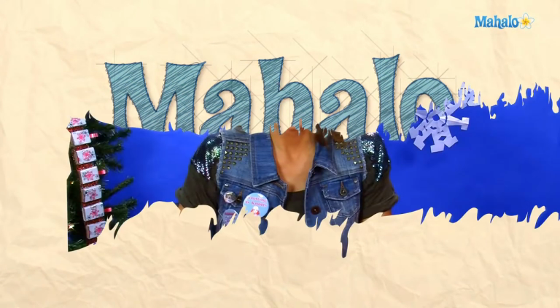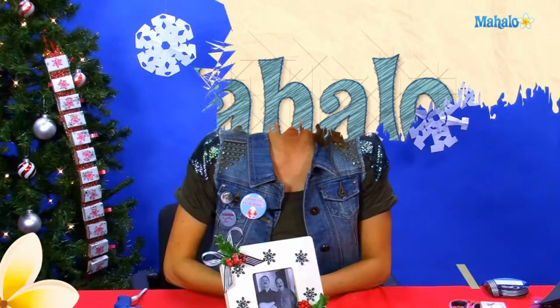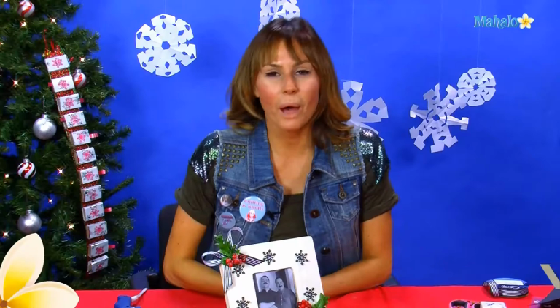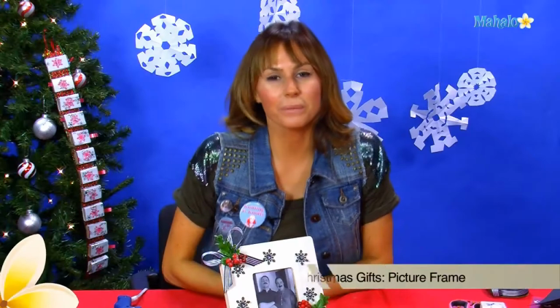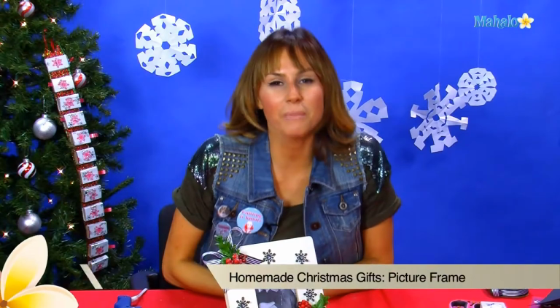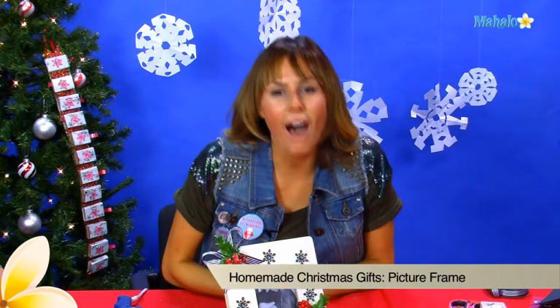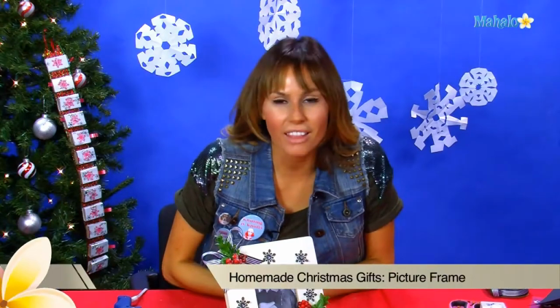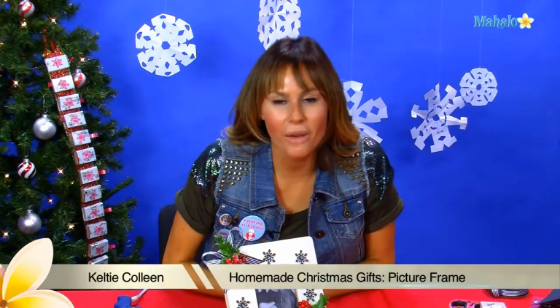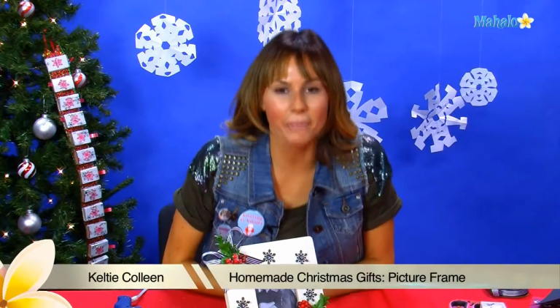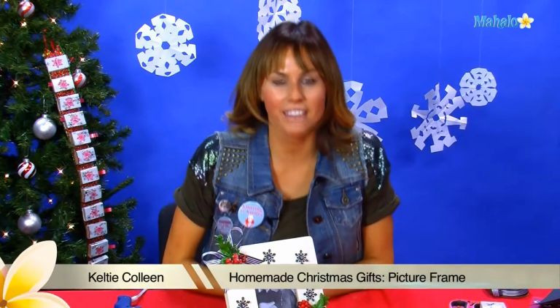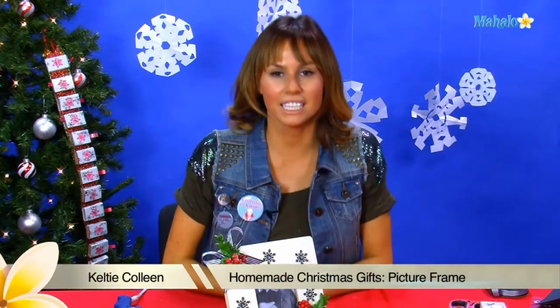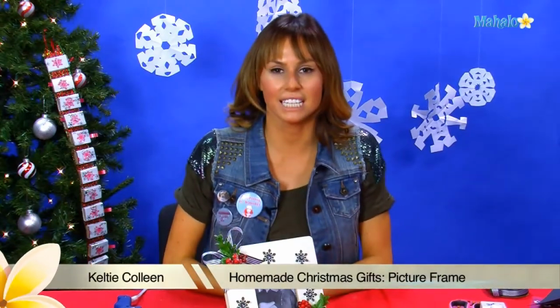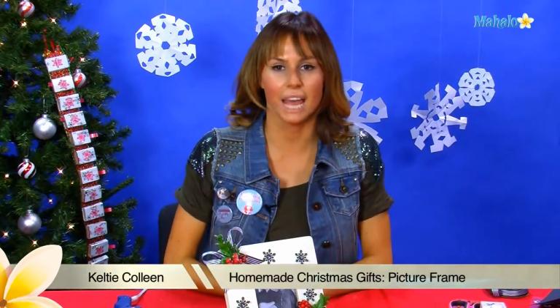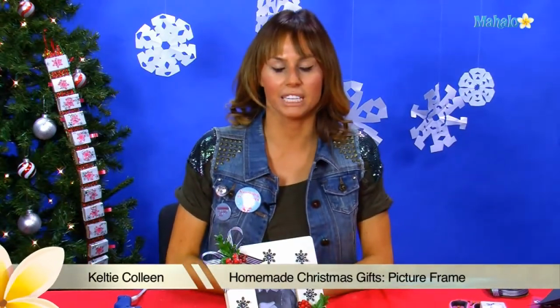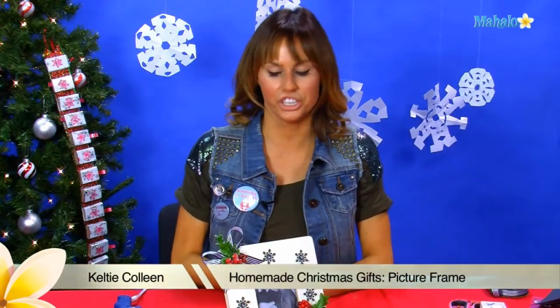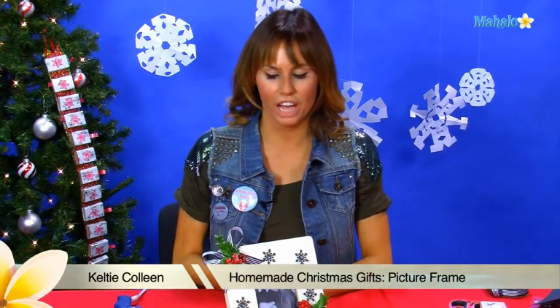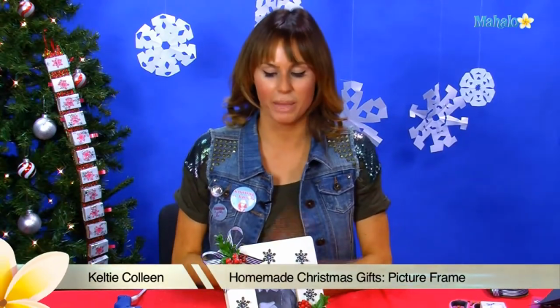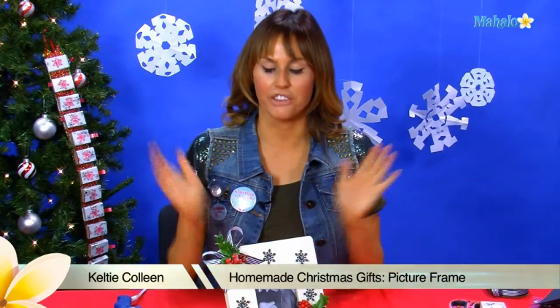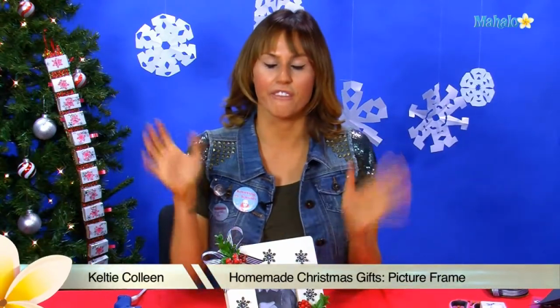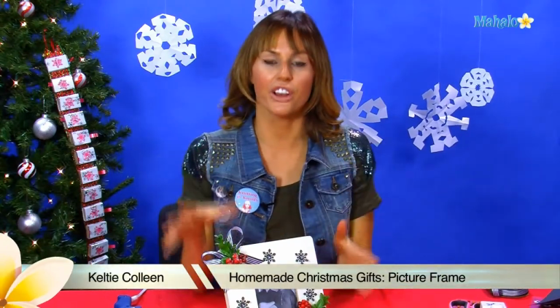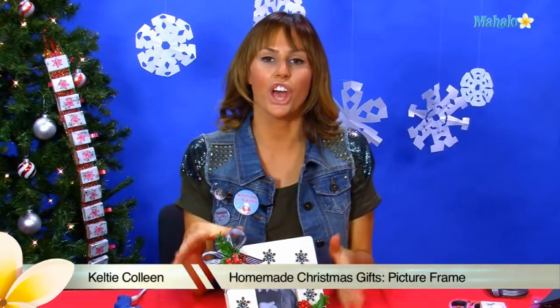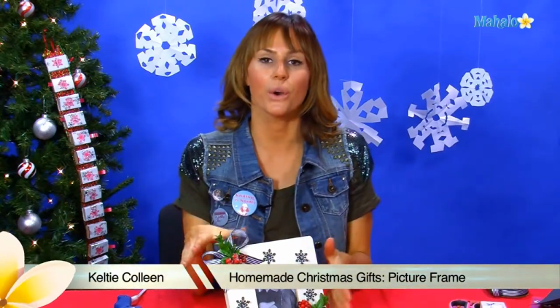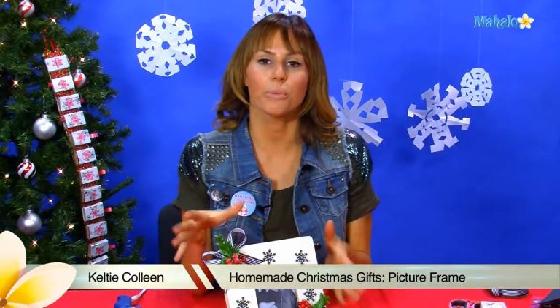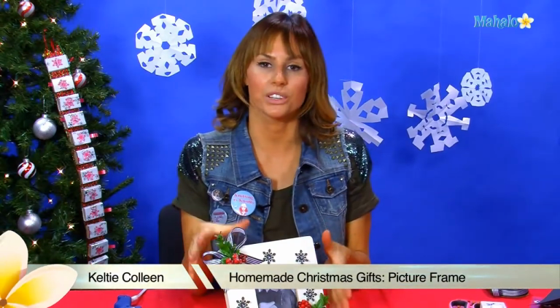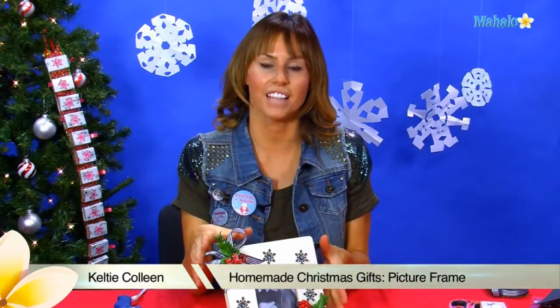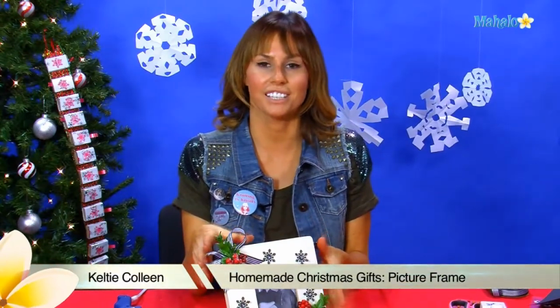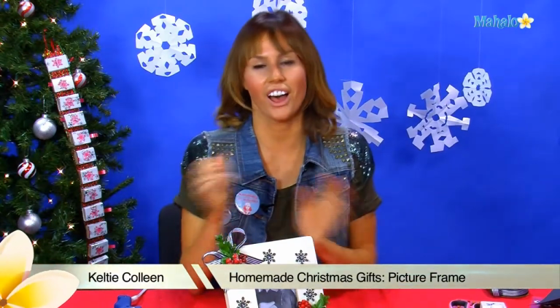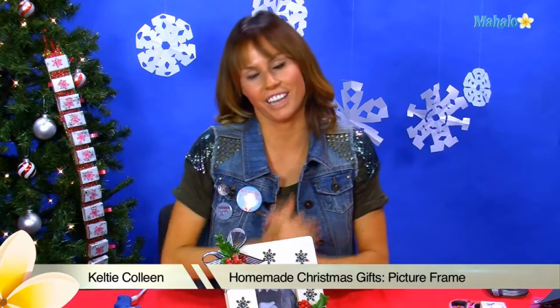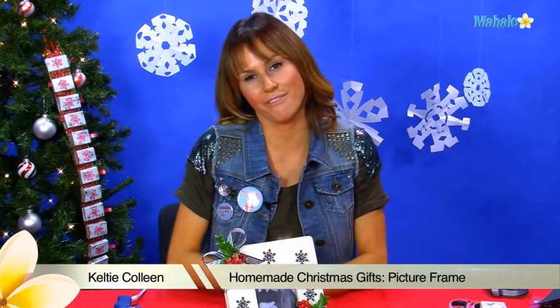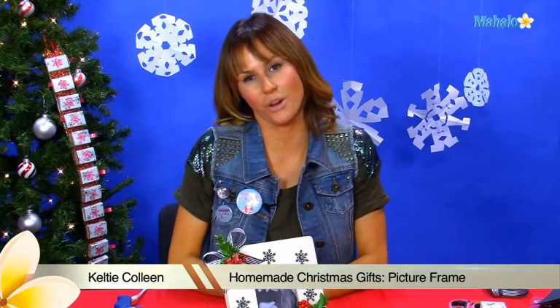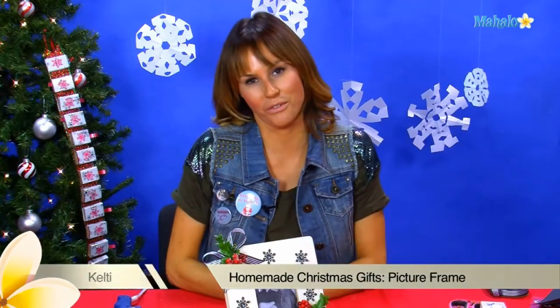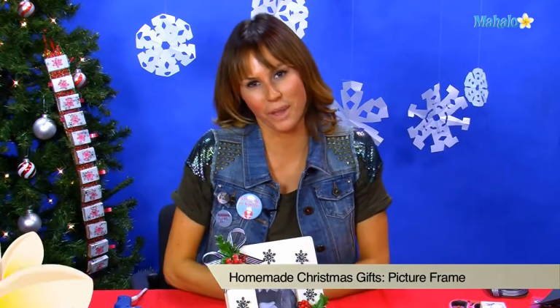Hey, welcome to Mahalo. I'm Kelty, and today I'm going to teach you how to make your very own personalized holiday photo frame.